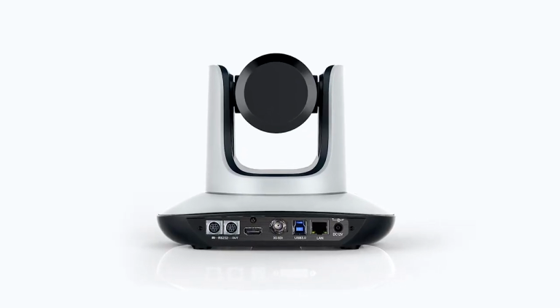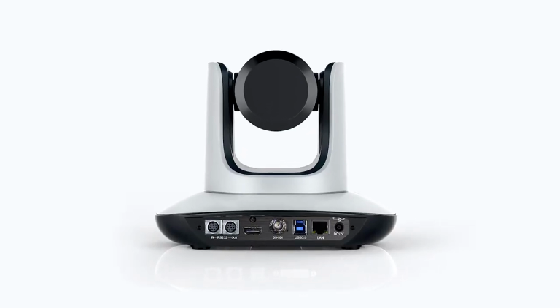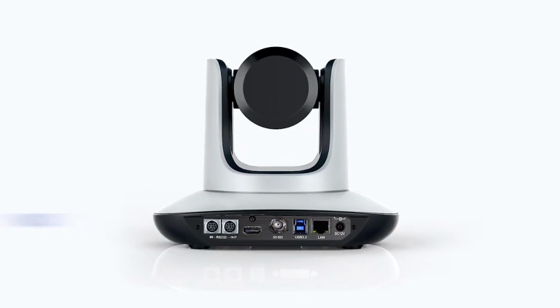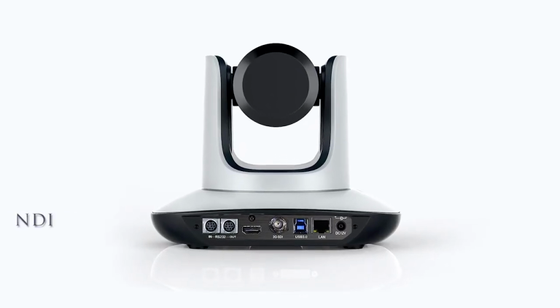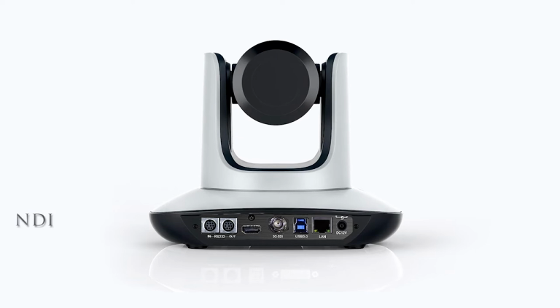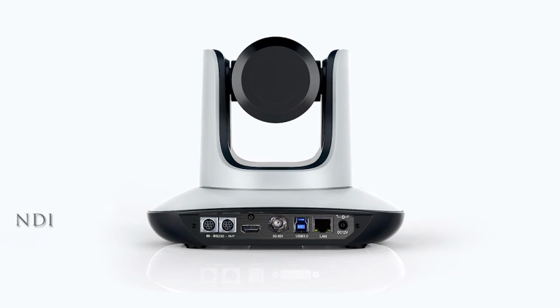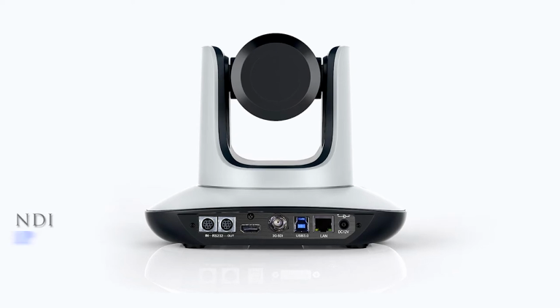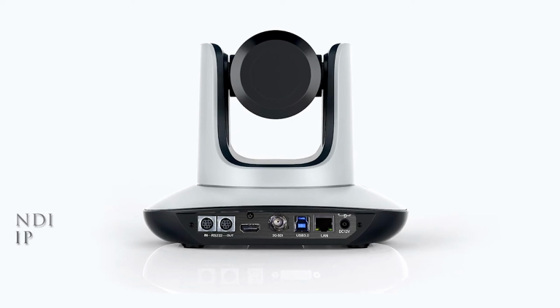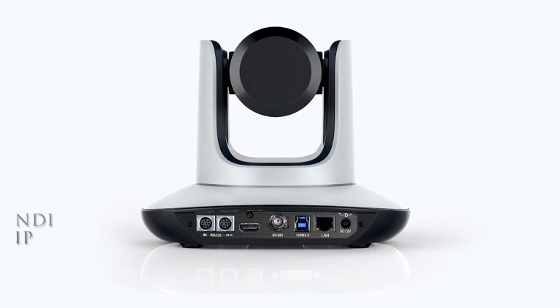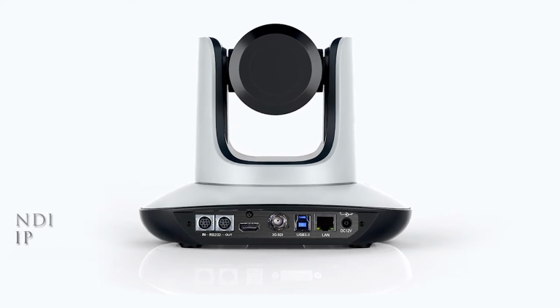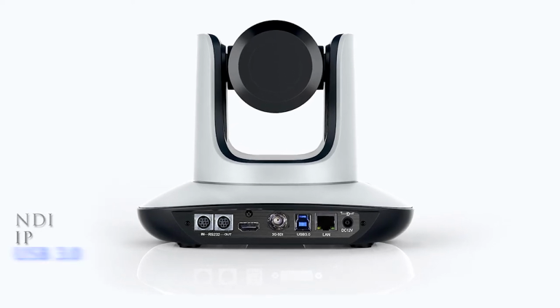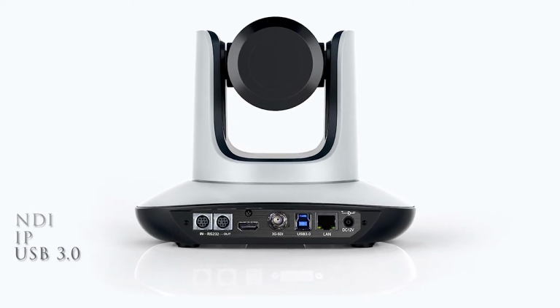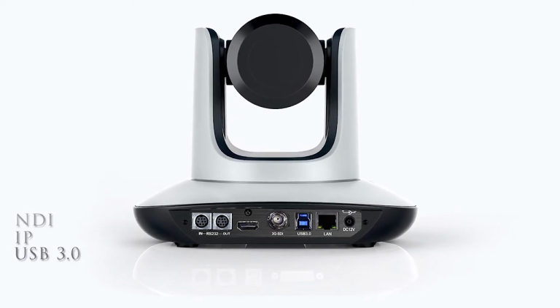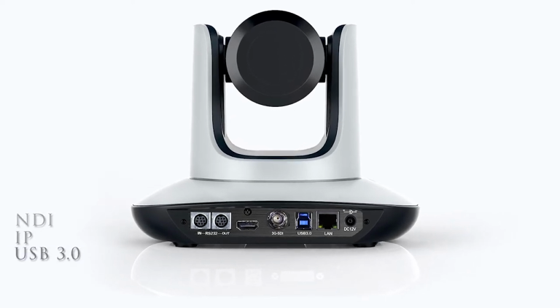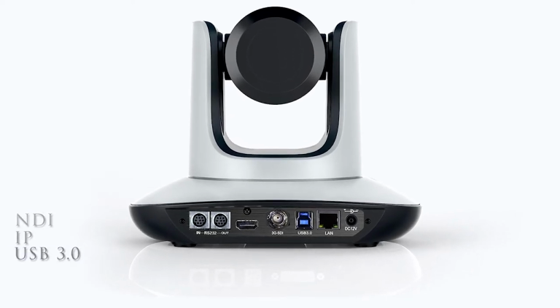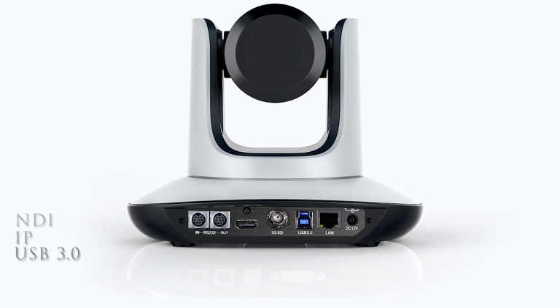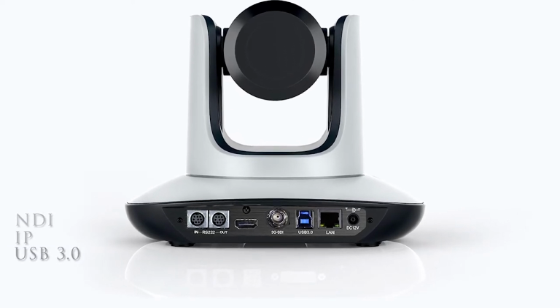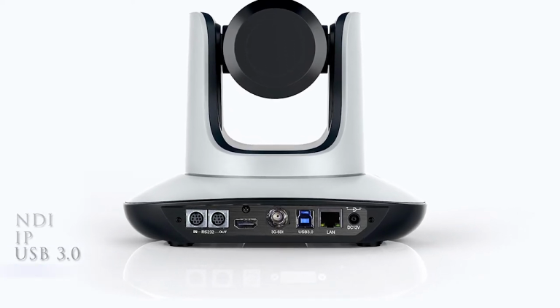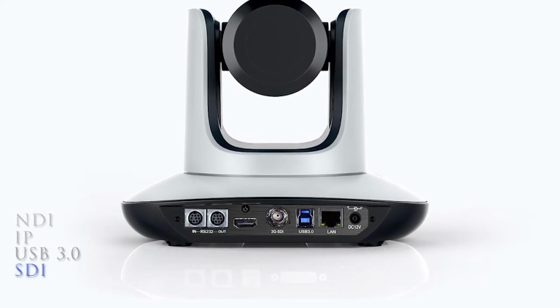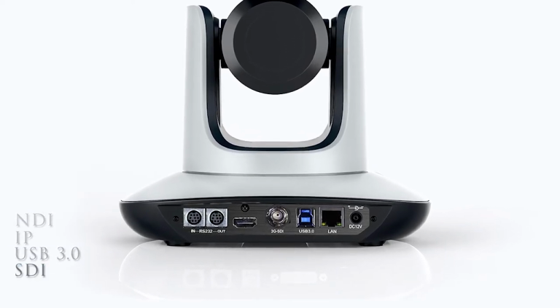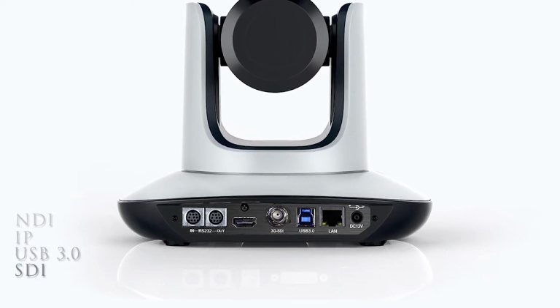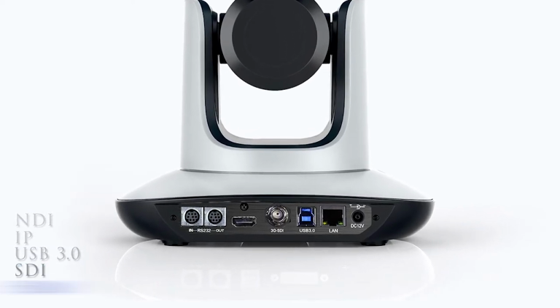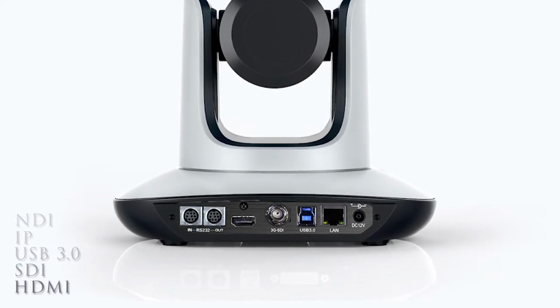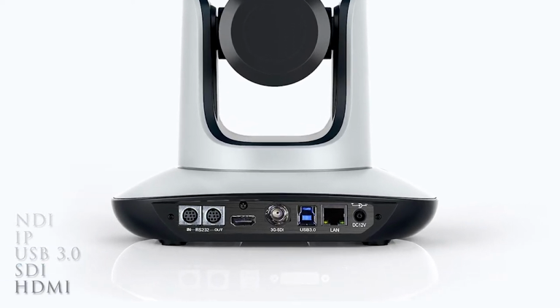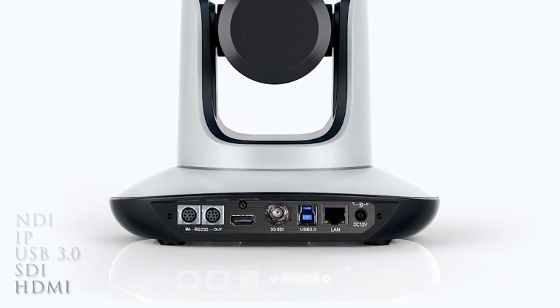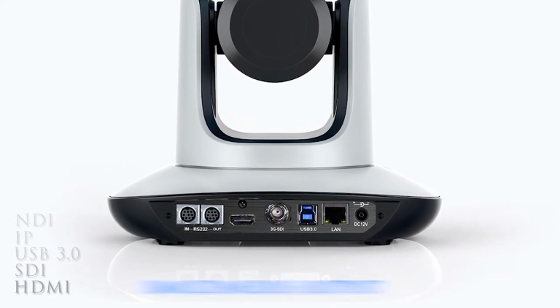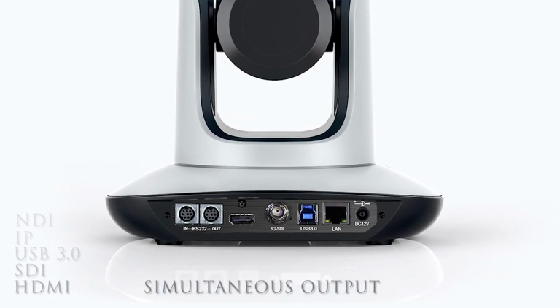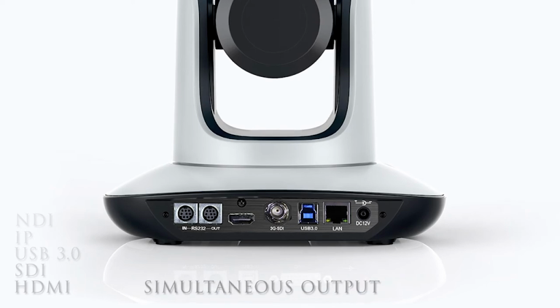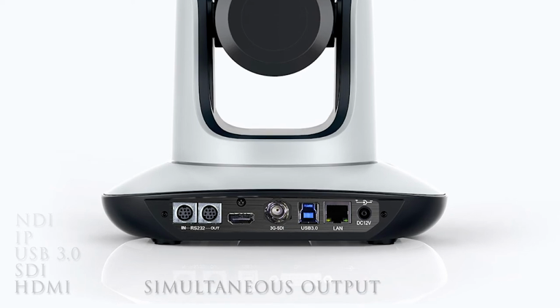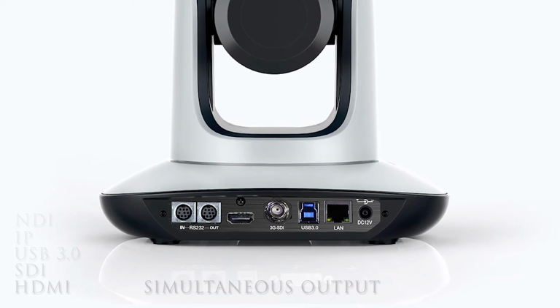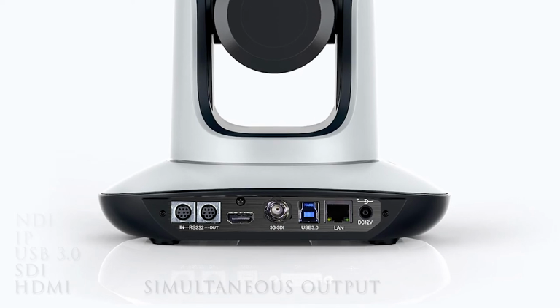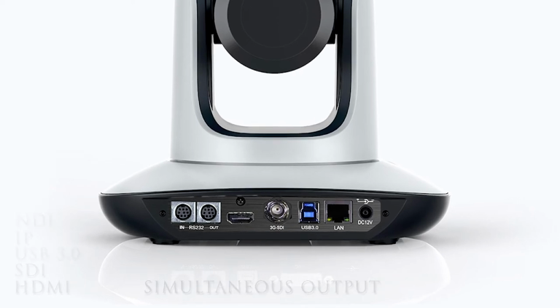Features a huge range of outputs, including NDI, IP, USB 3.0, SDI, HDMI, and simultaneous output.